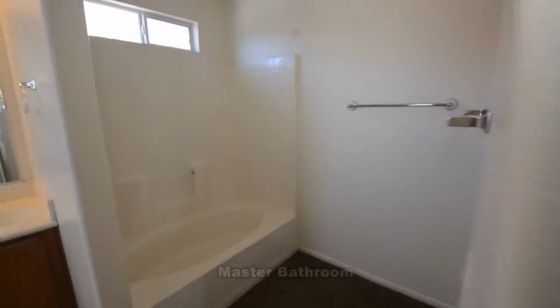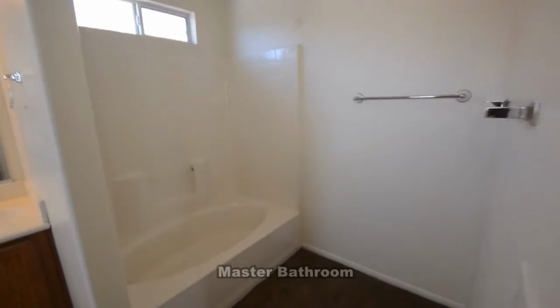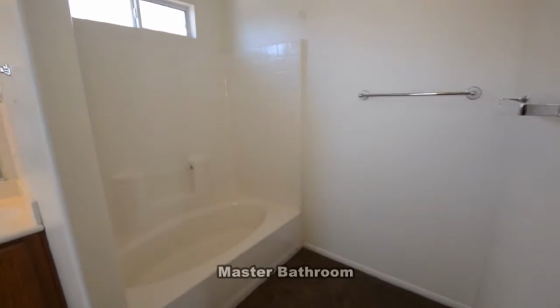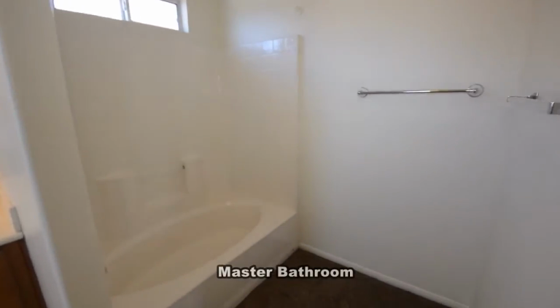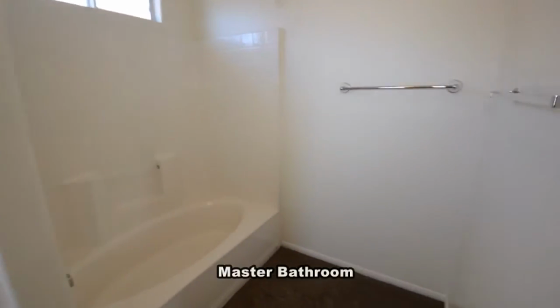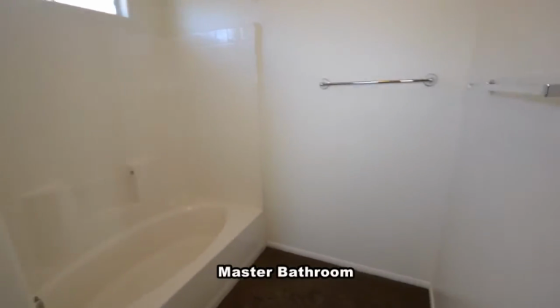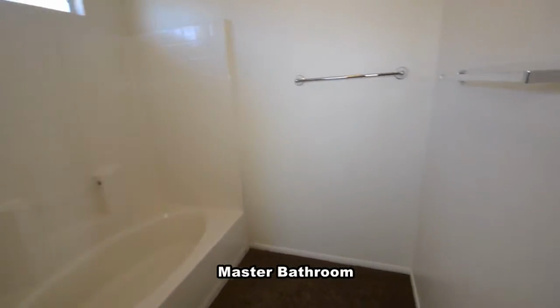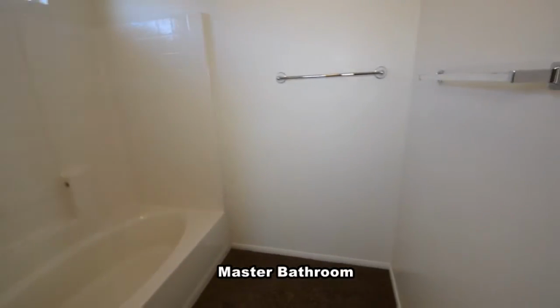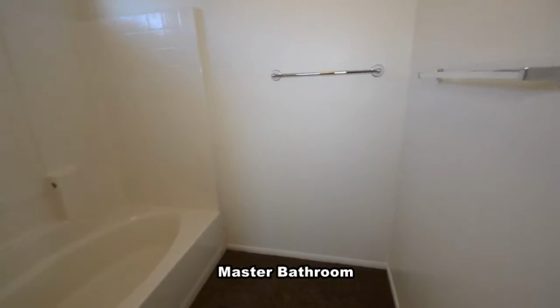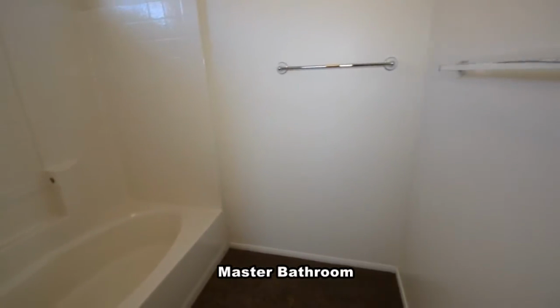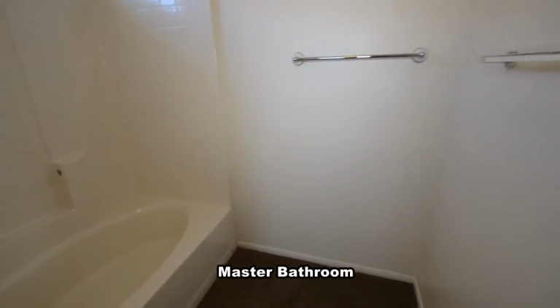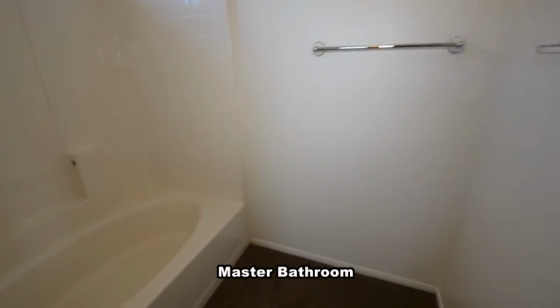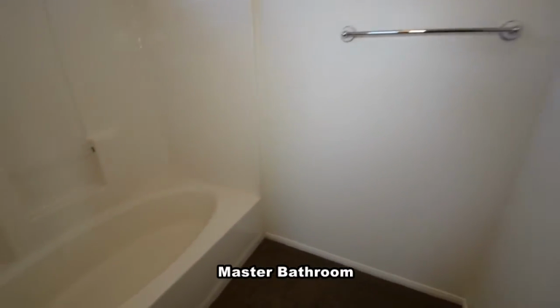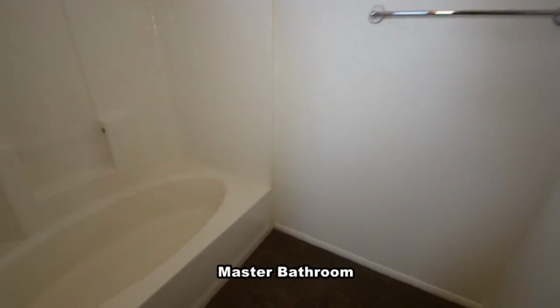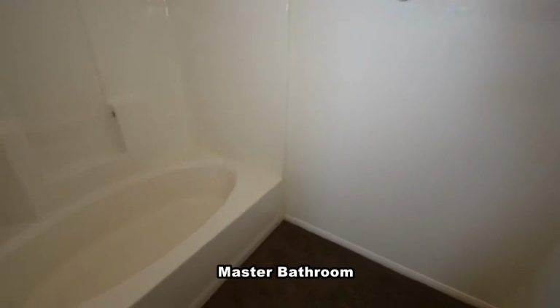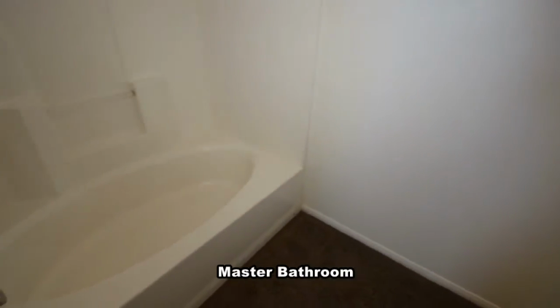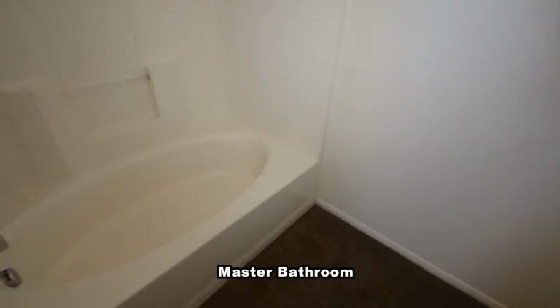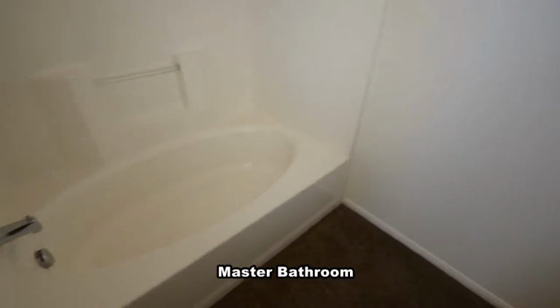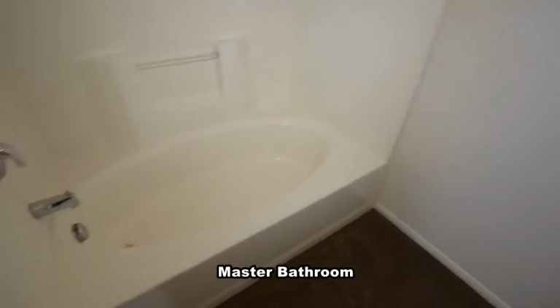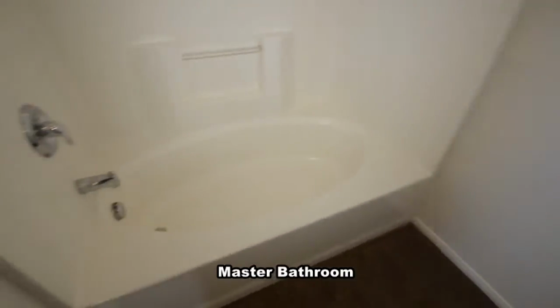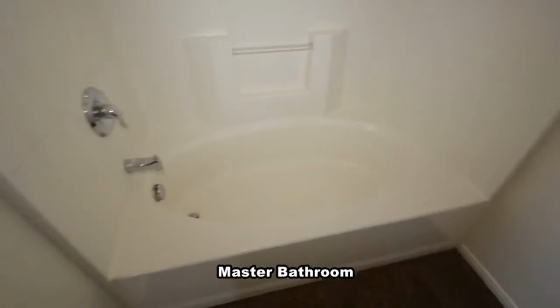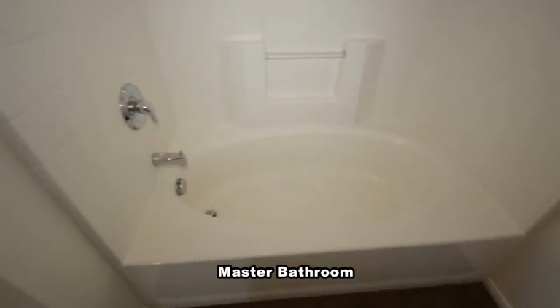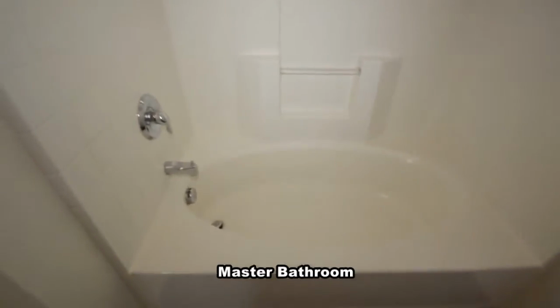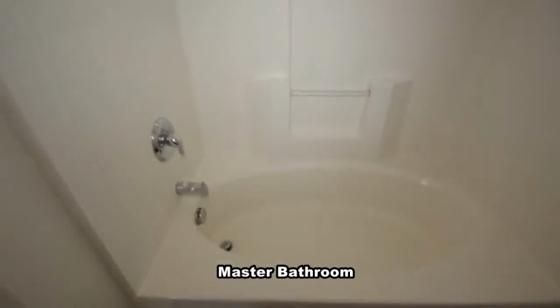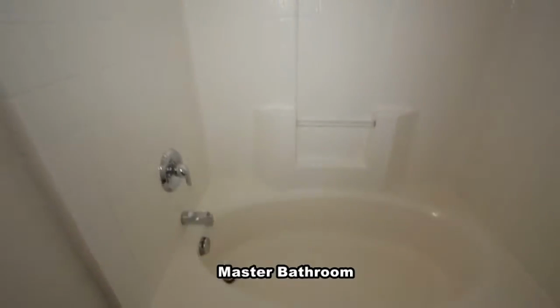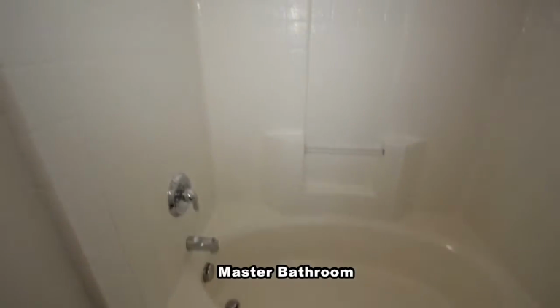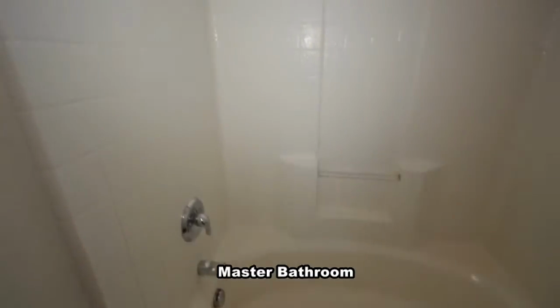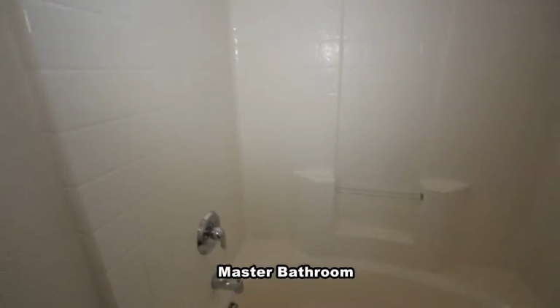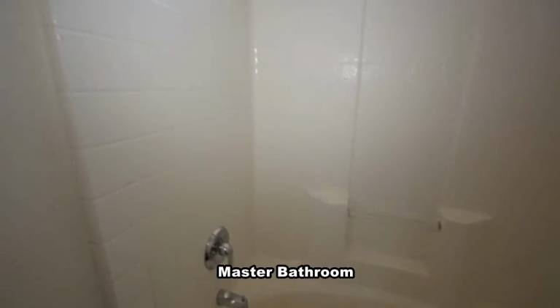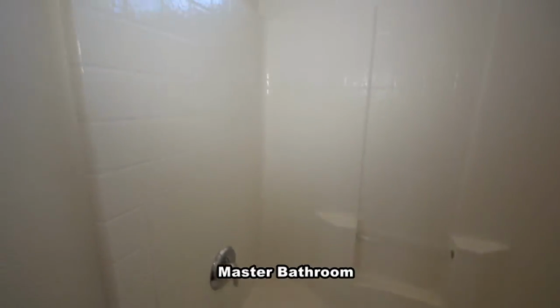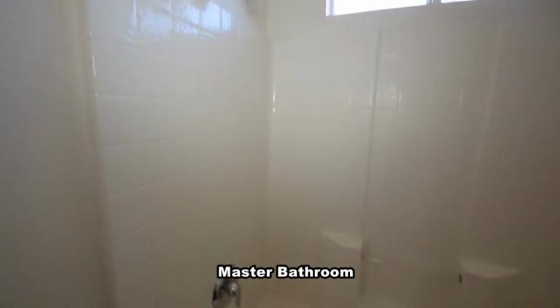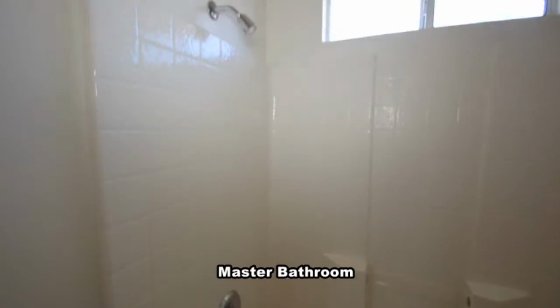The master bathroom has a one-piece tub shower combo, double sink vanity, and a water closet.